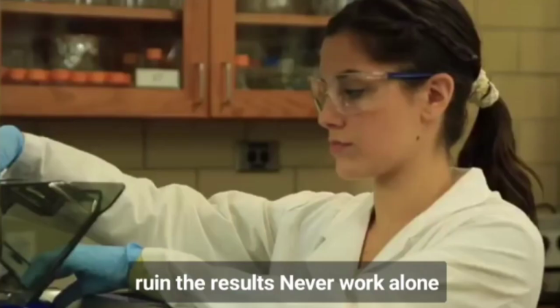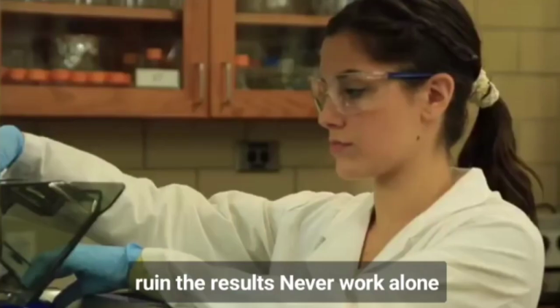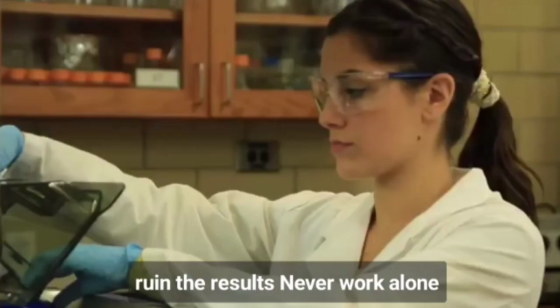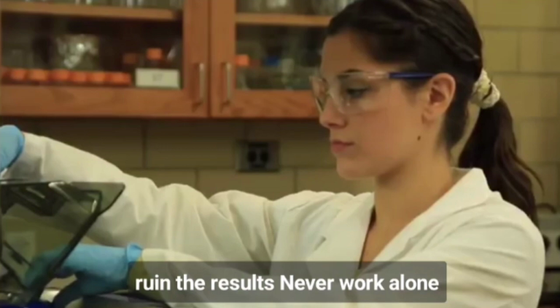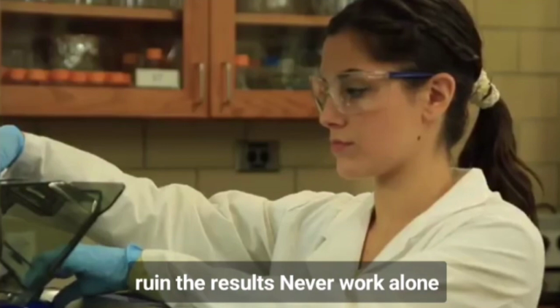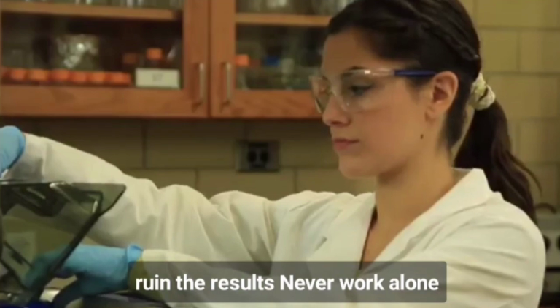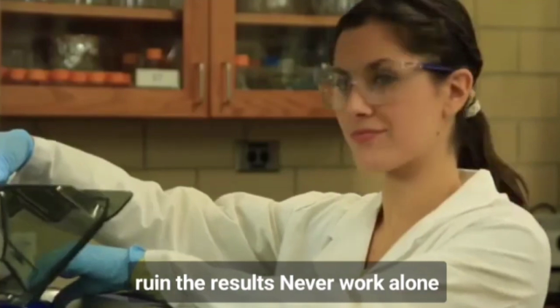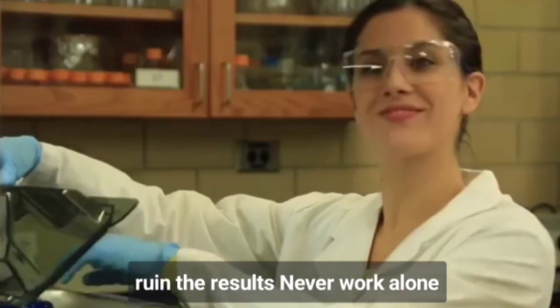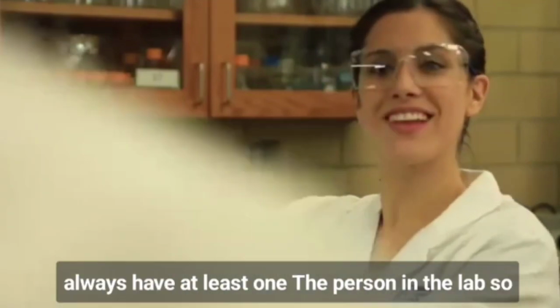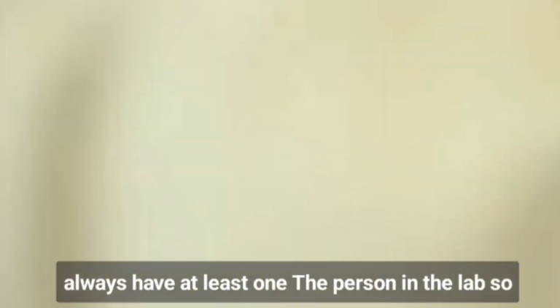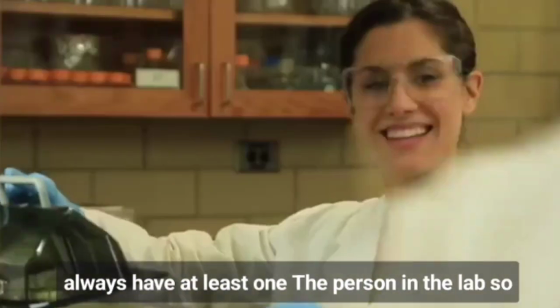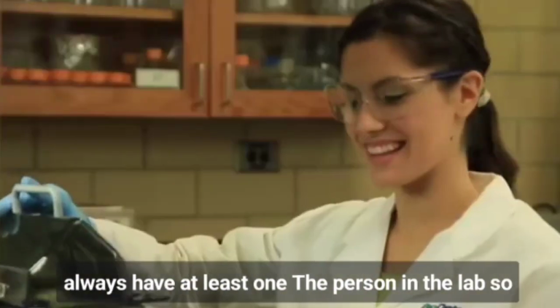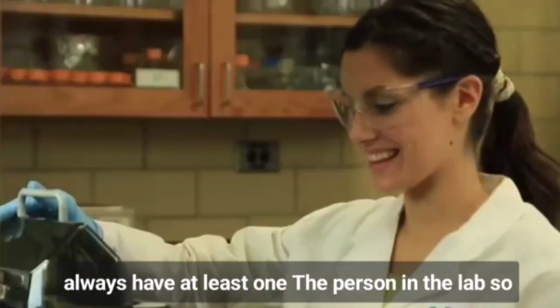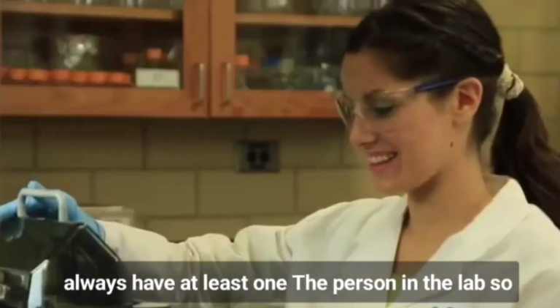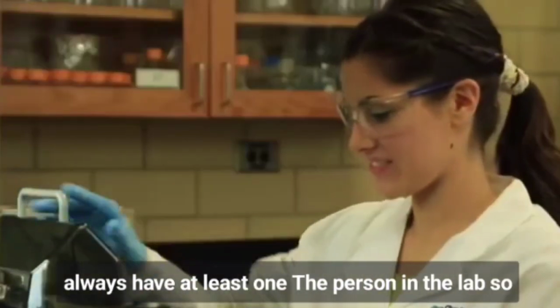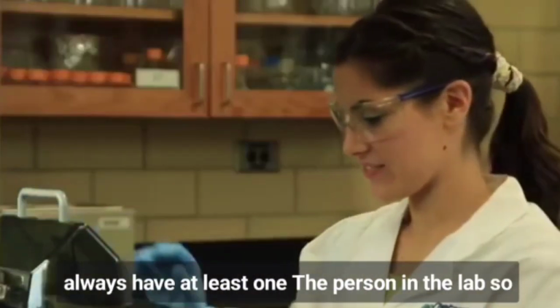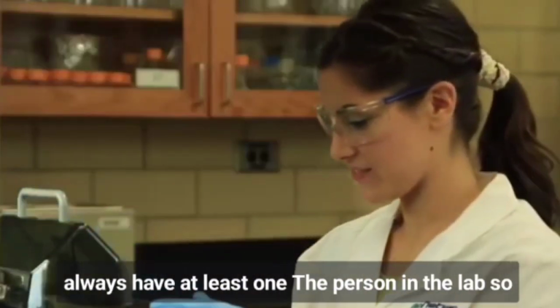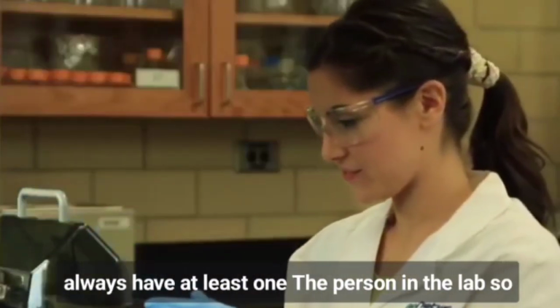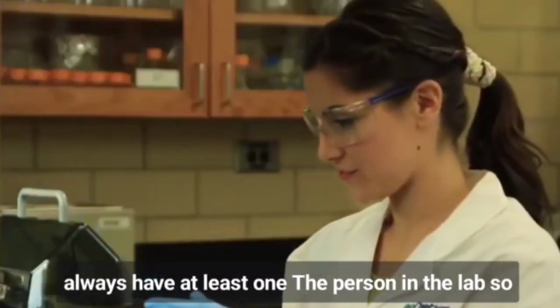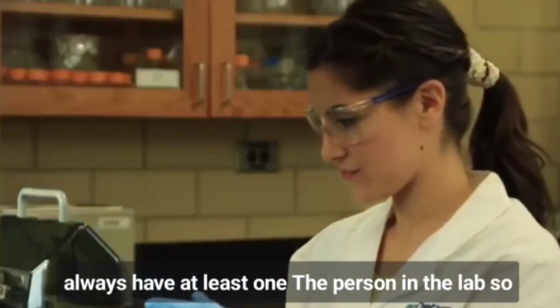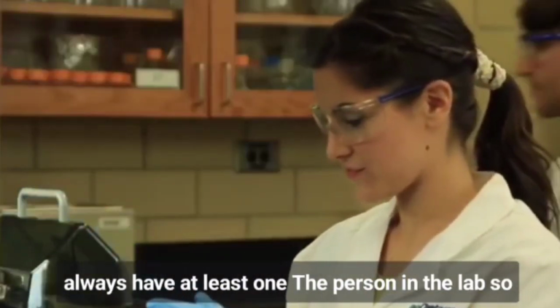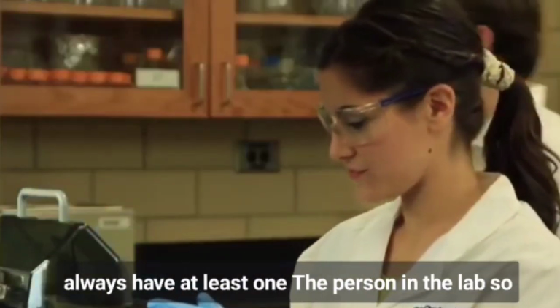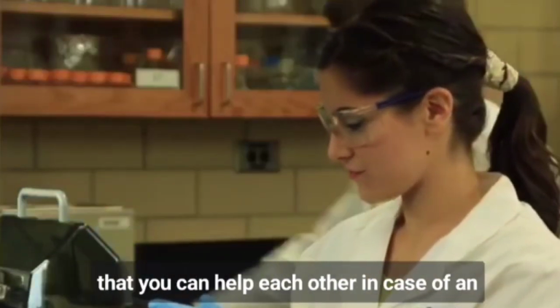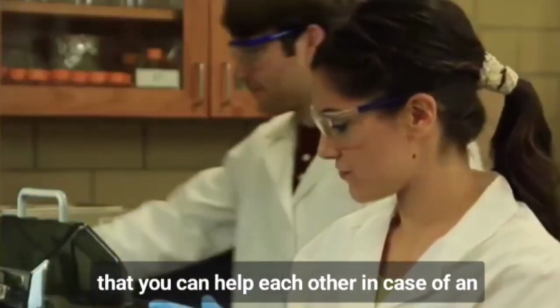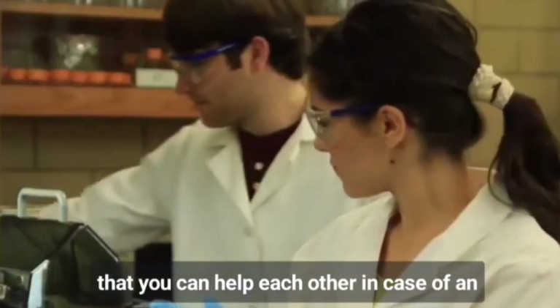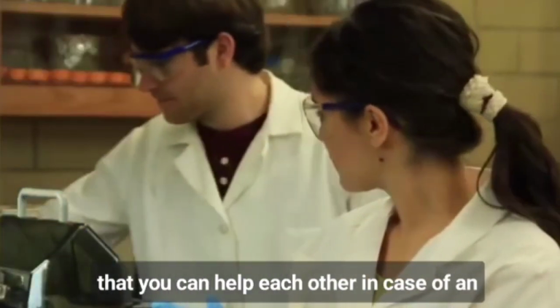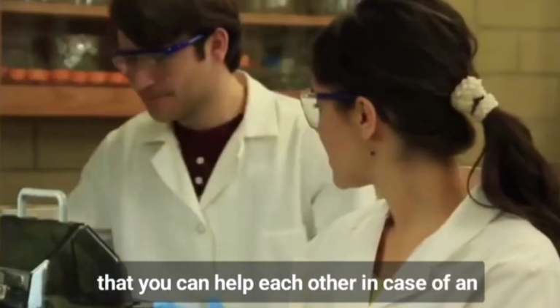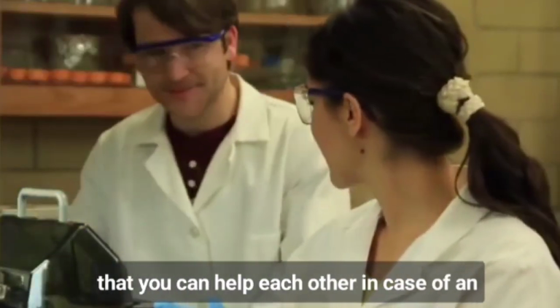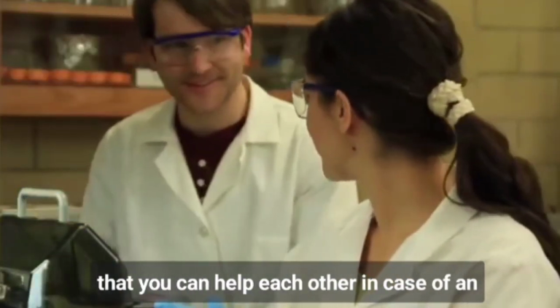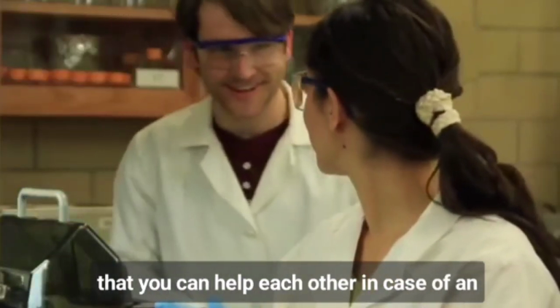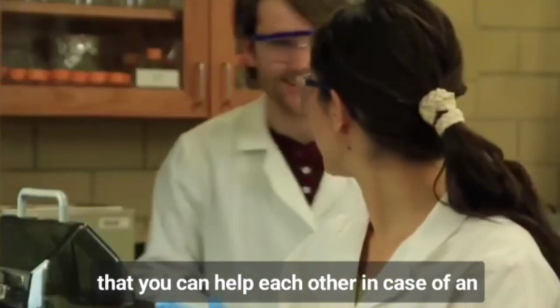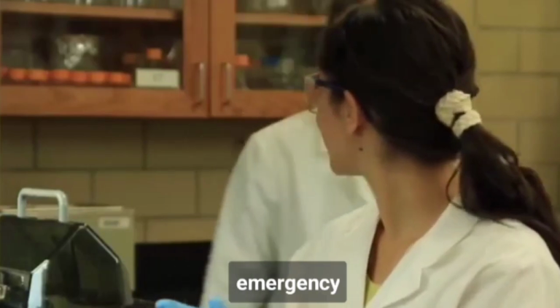Never work alone. Always have at least one other person in the lab so that you can help each other in case of an emergency.